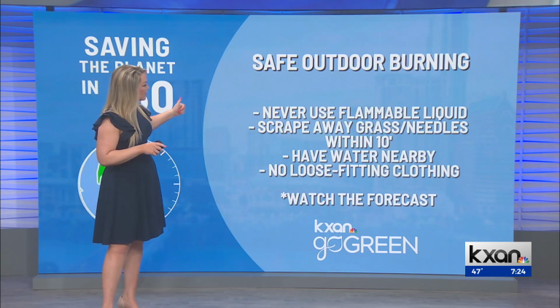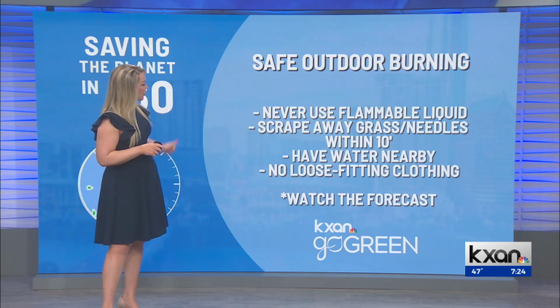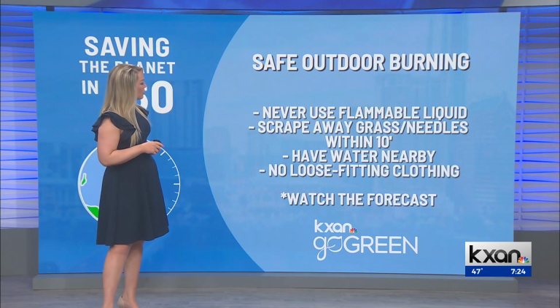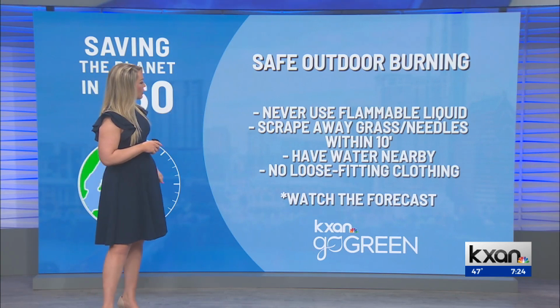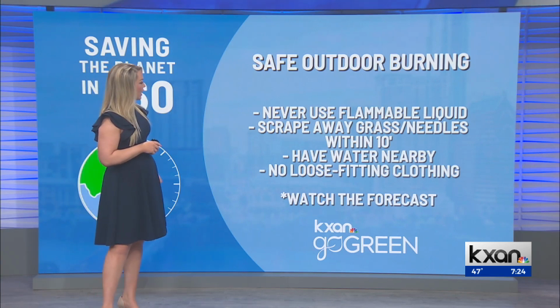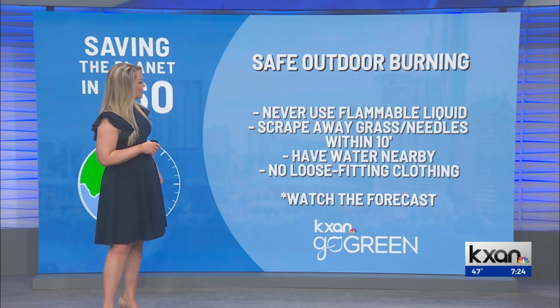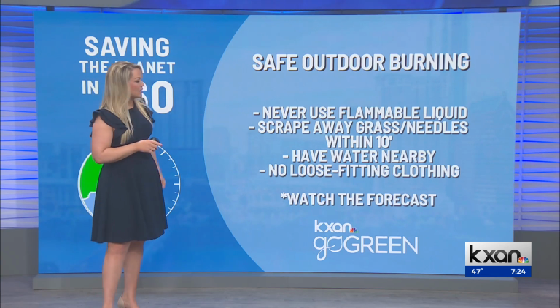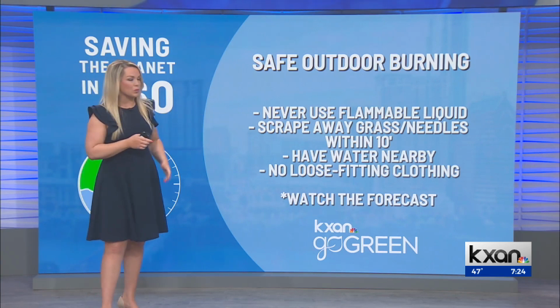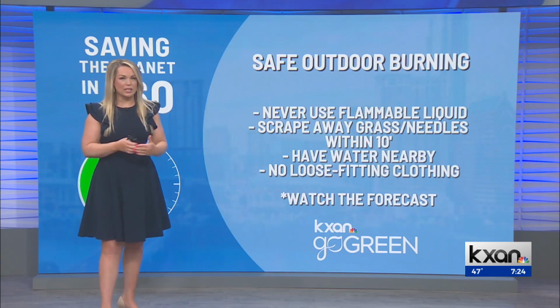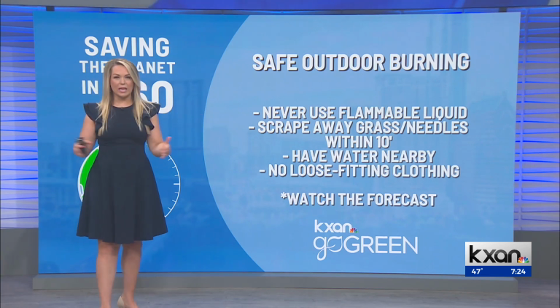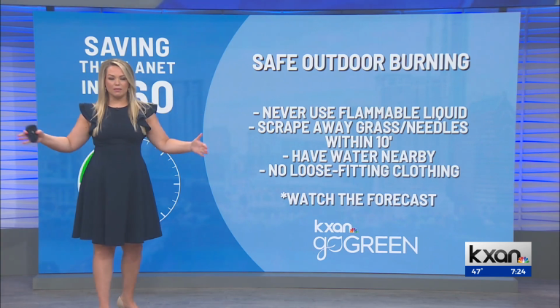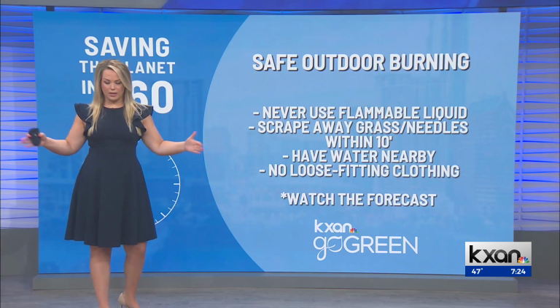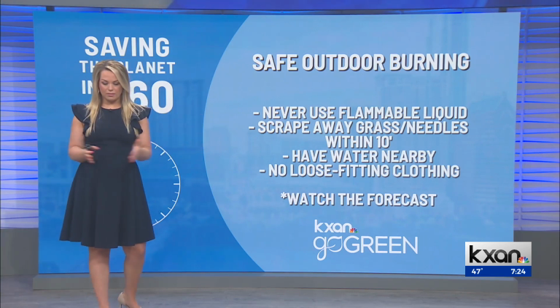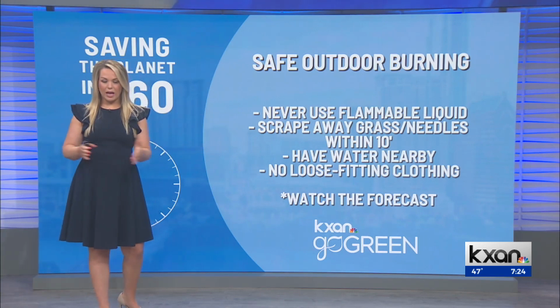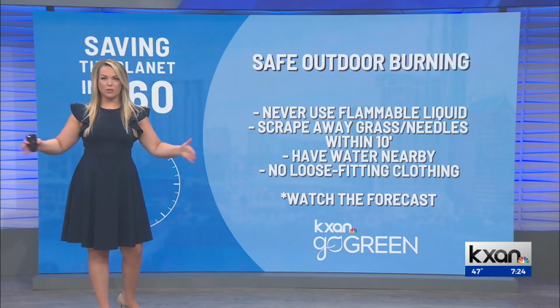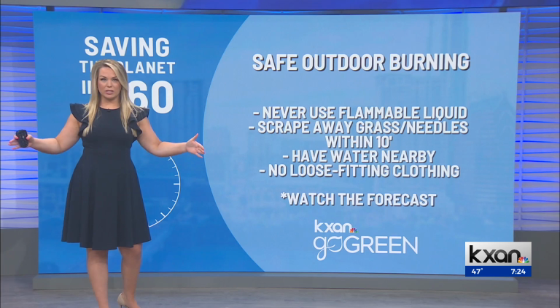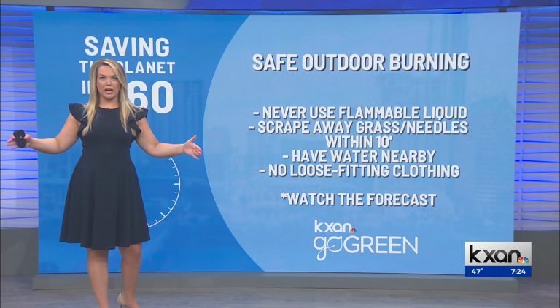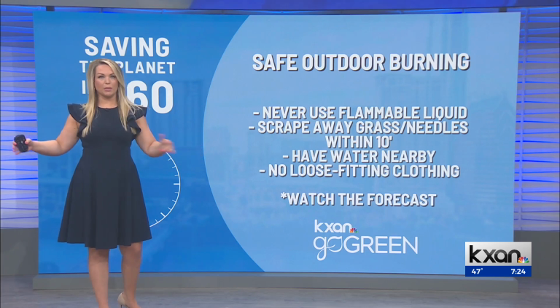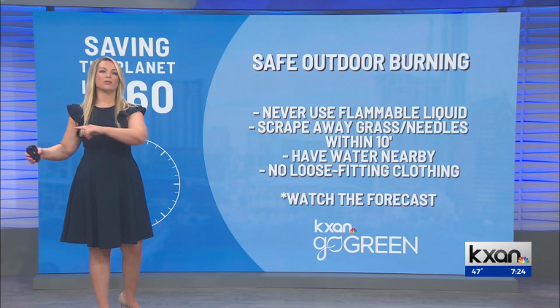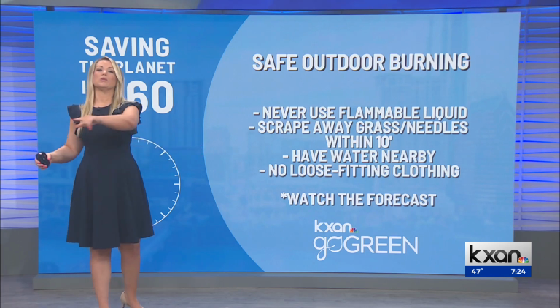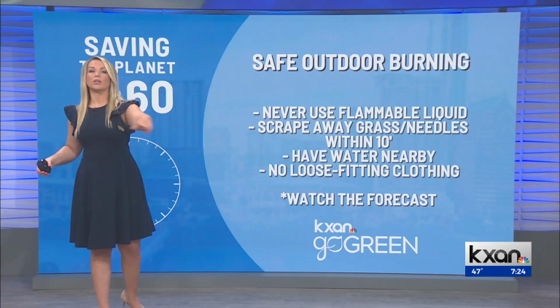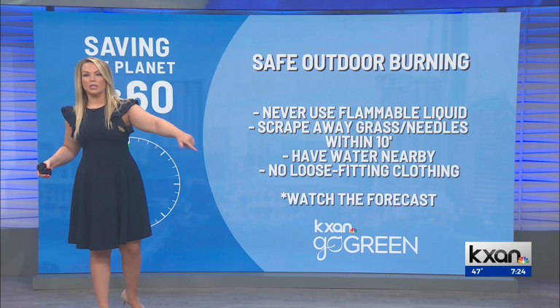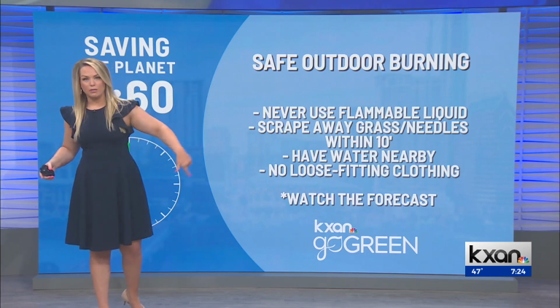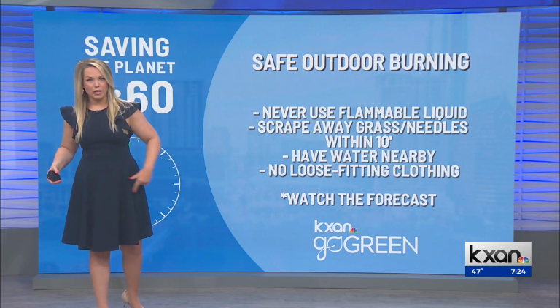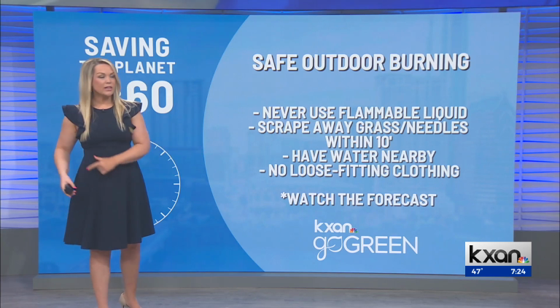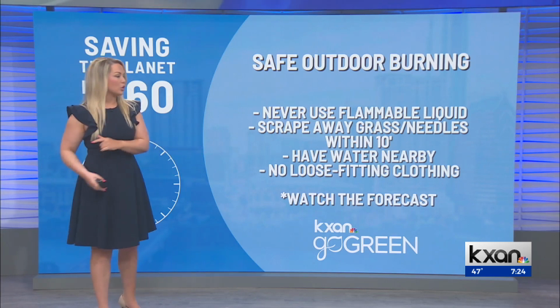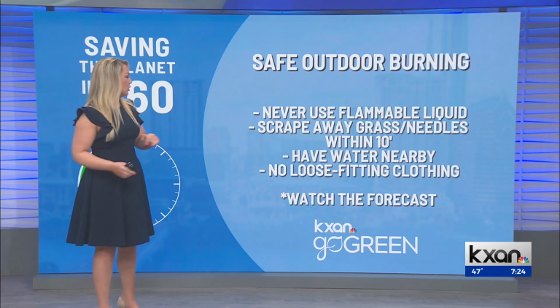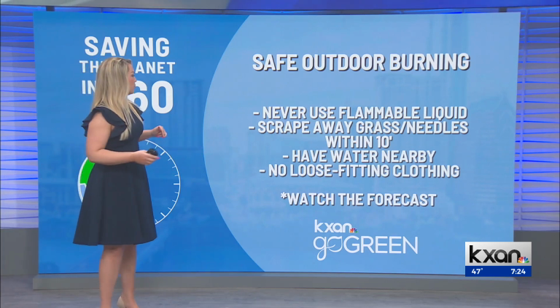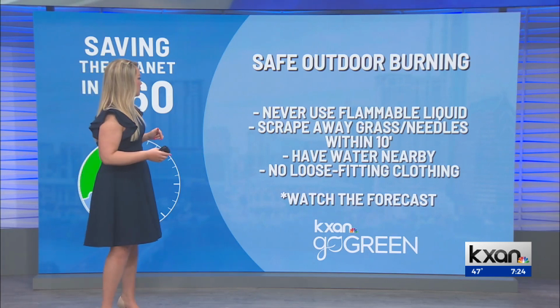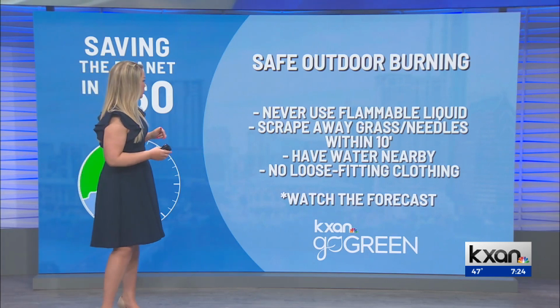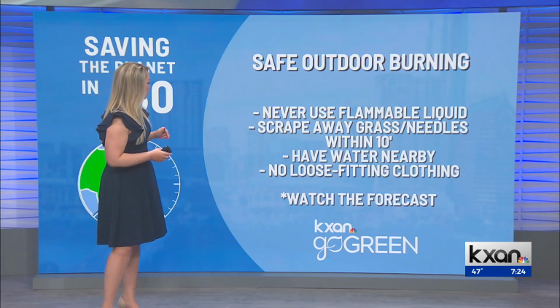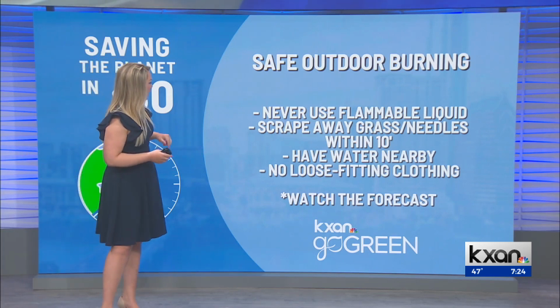Scrape away the grass and needles within 10 feet as far as the diameter goes. You want a good 10-foot circle around your burn pile.